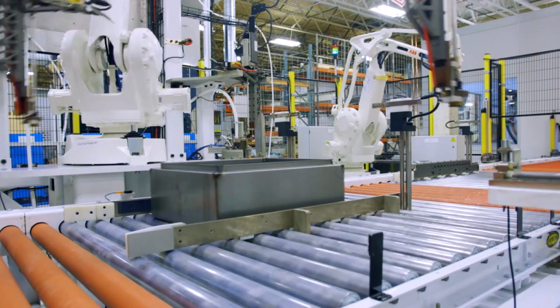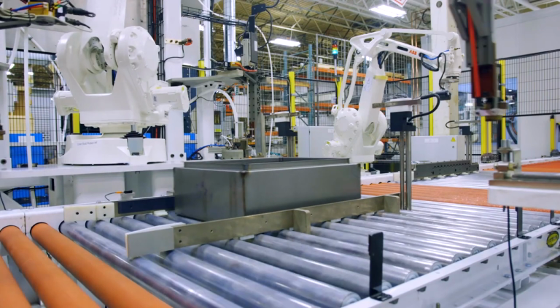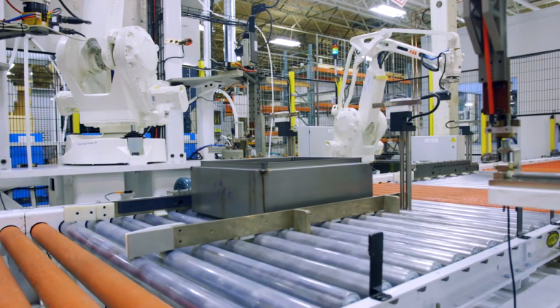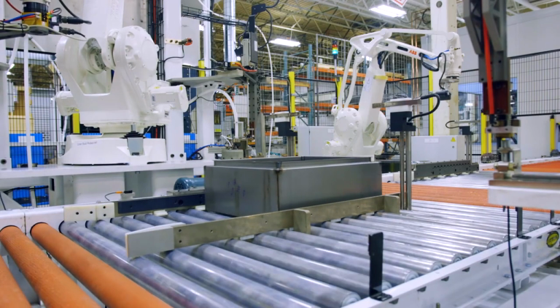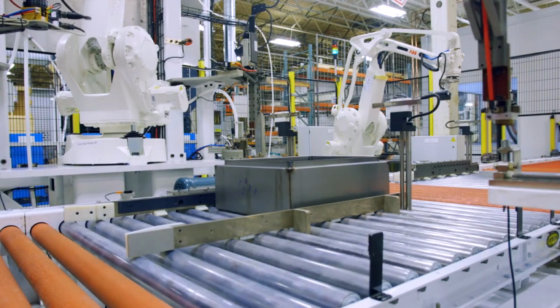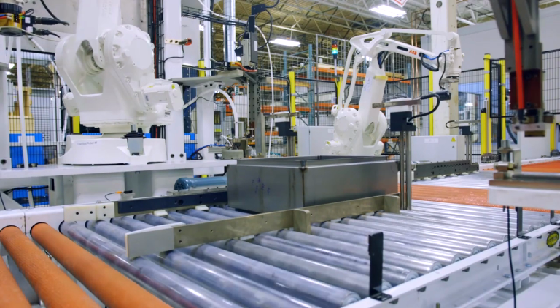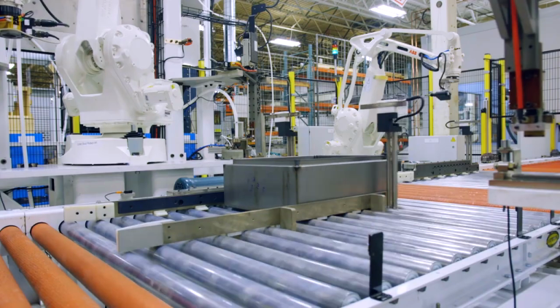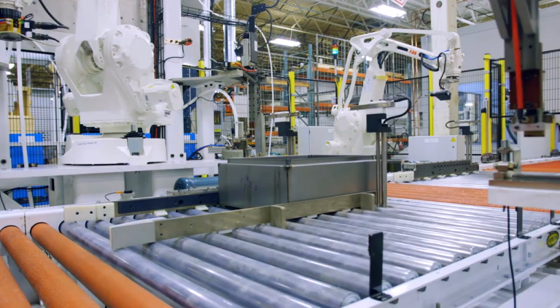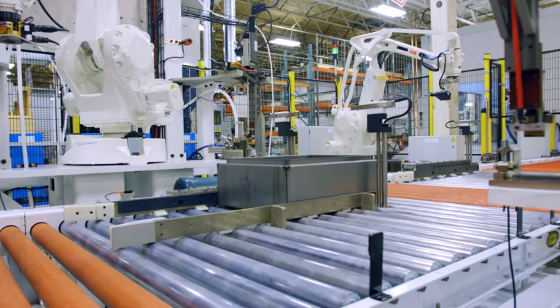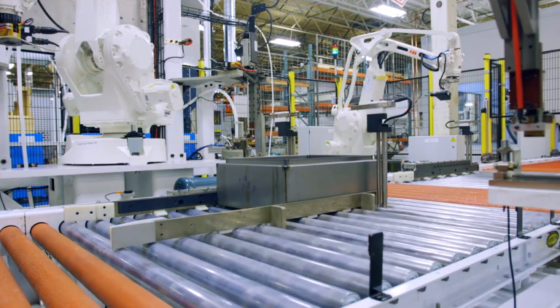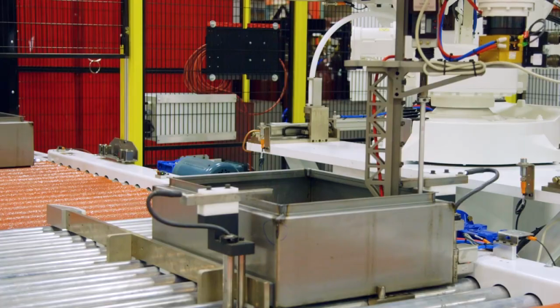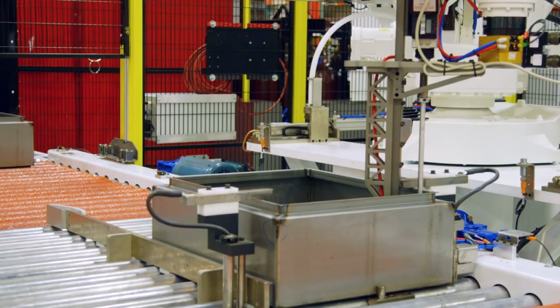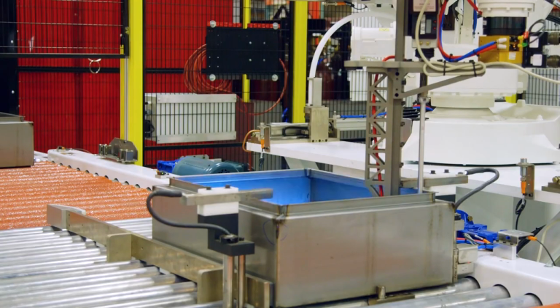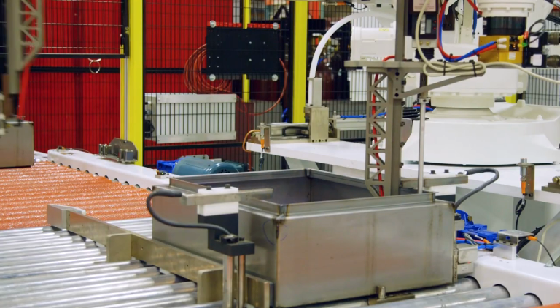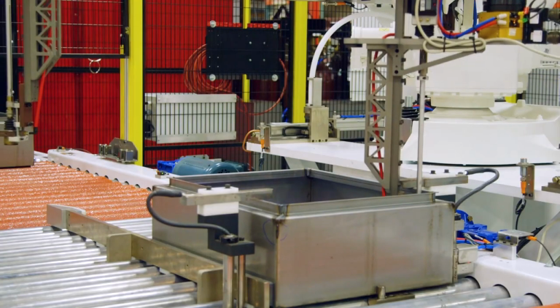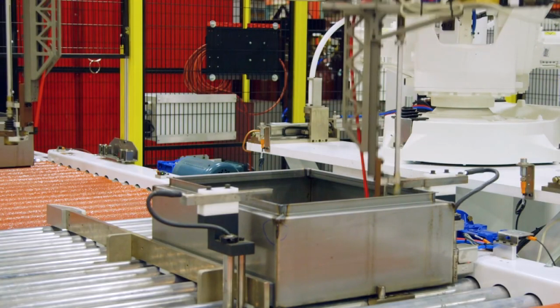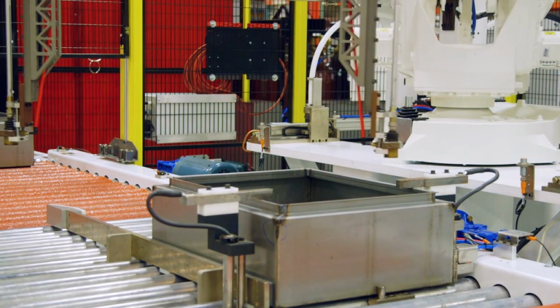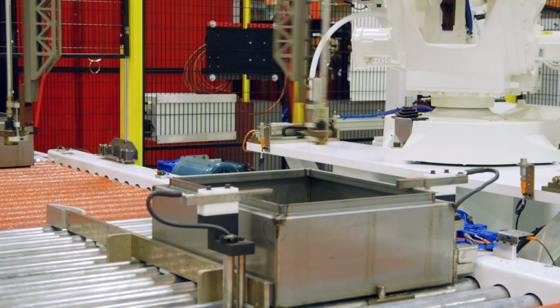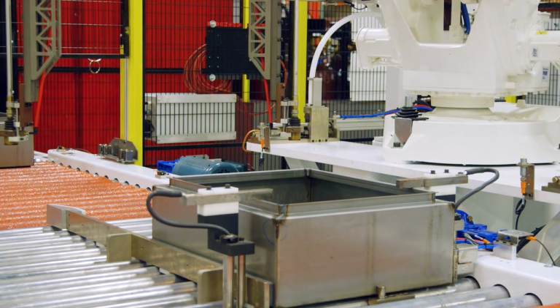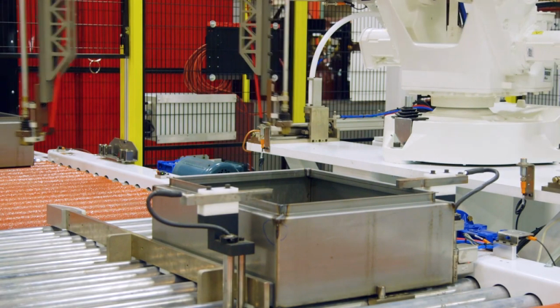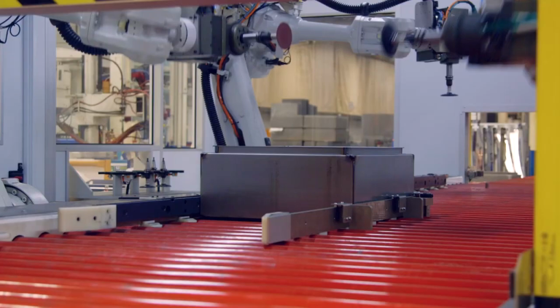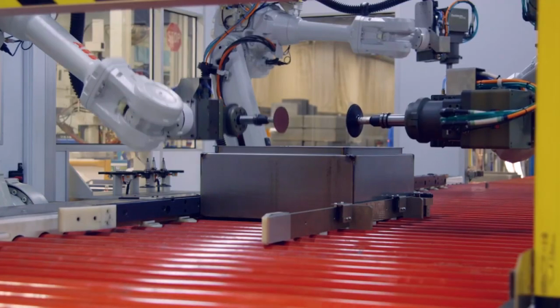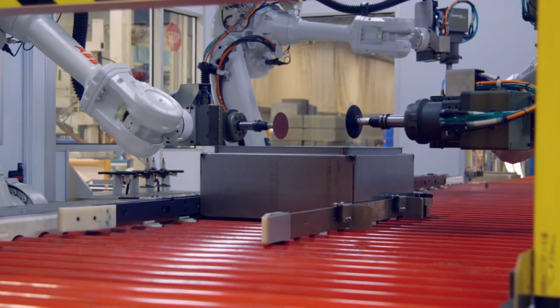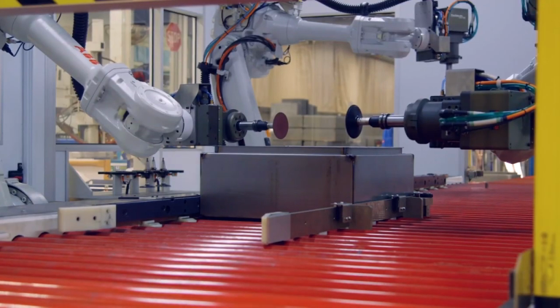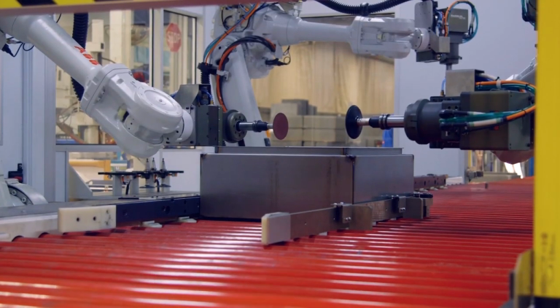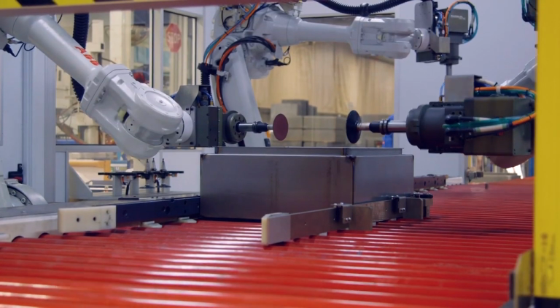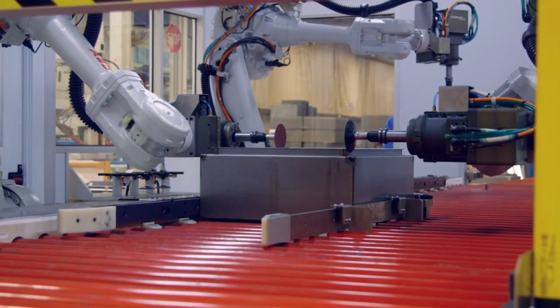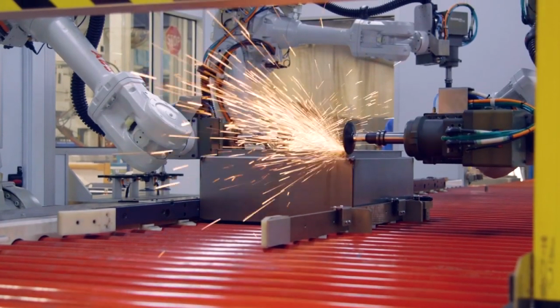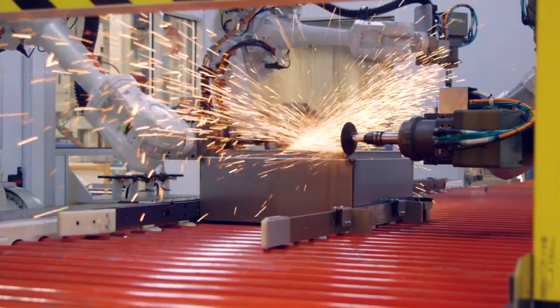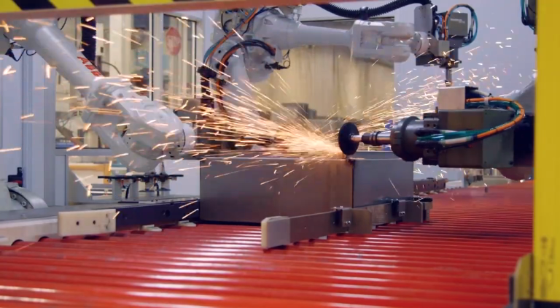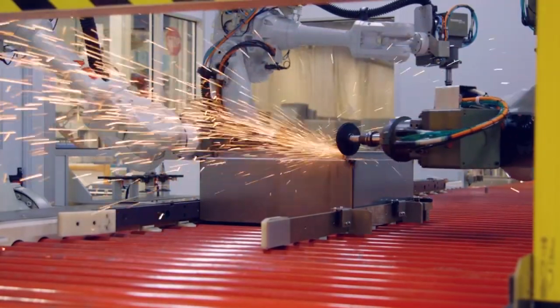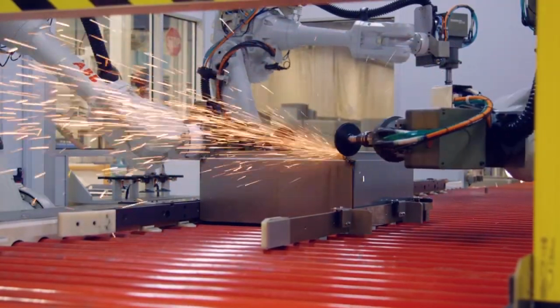After seam welding, the next part of the process is stud welding. This process is also robotically controlled, which maintains accurate position of the studs within the enclosure.